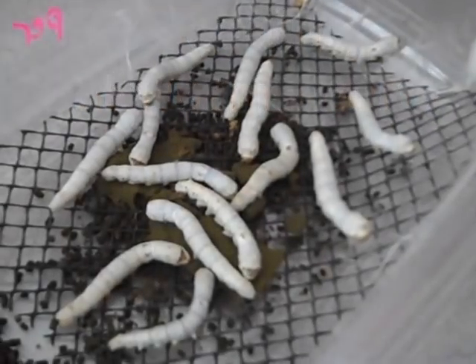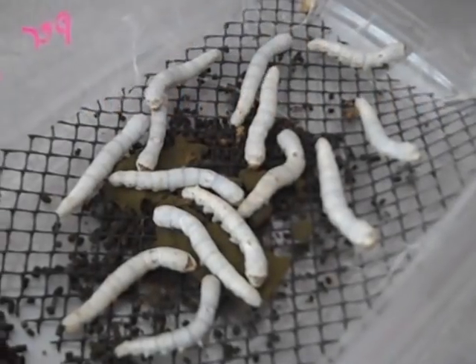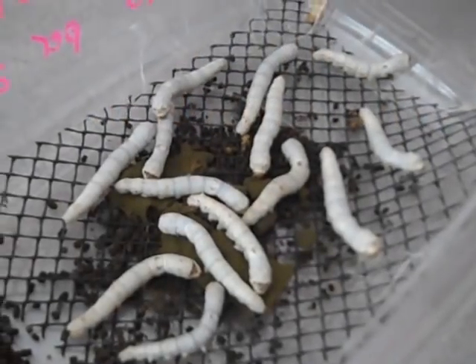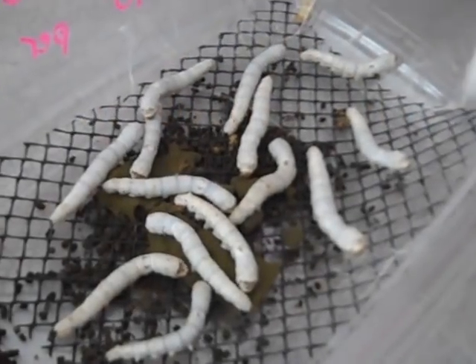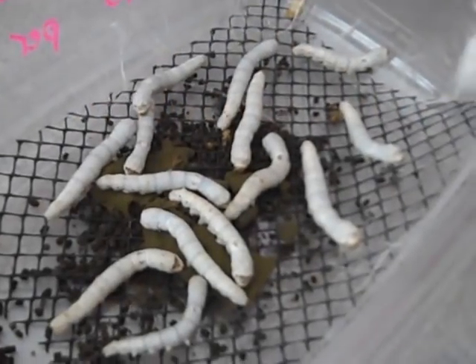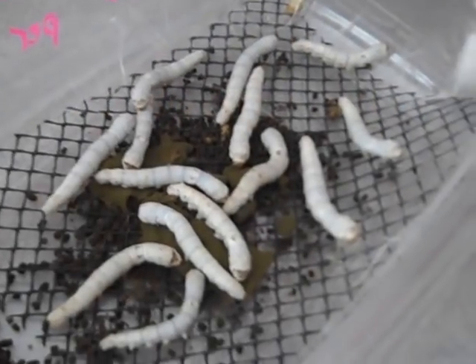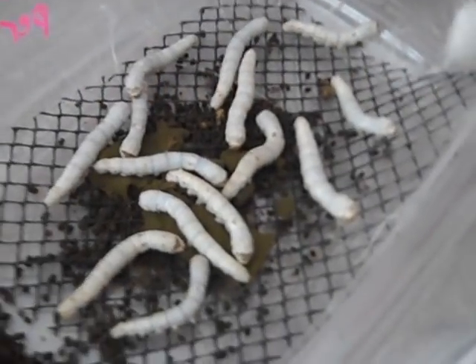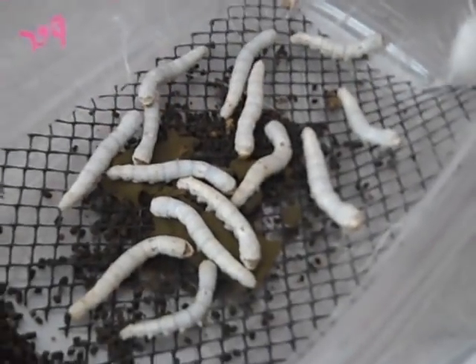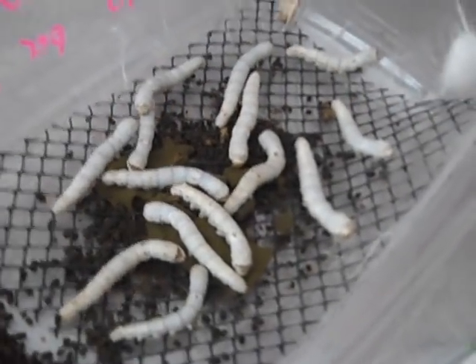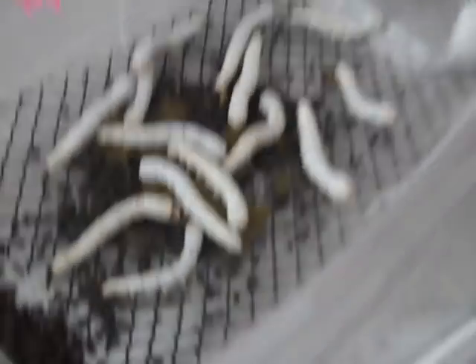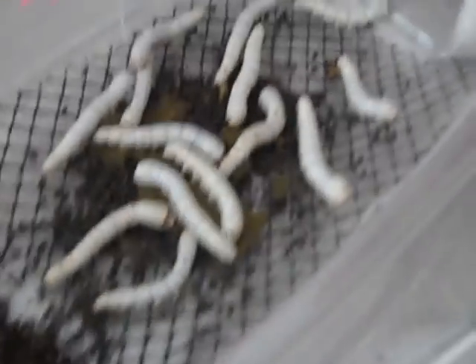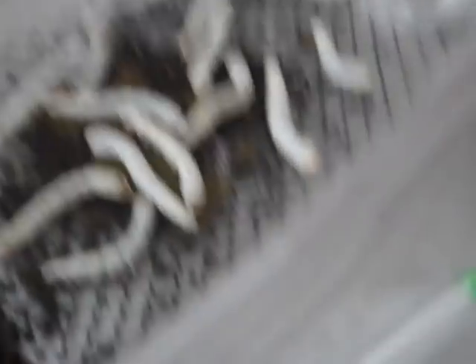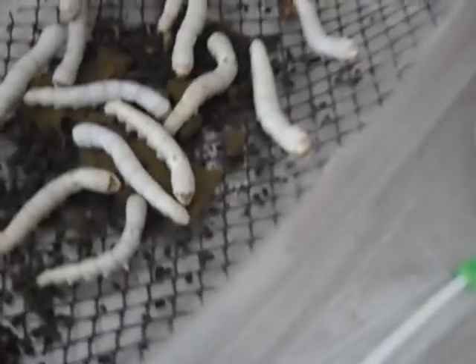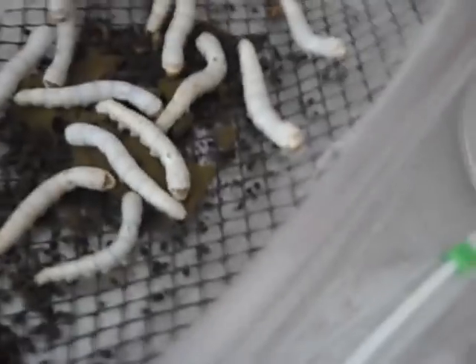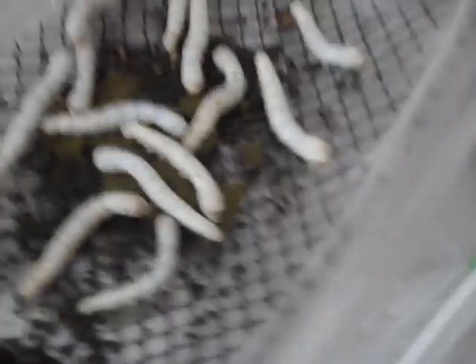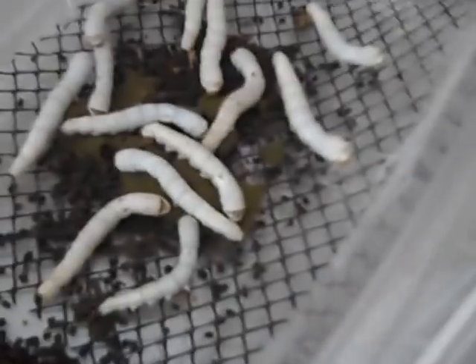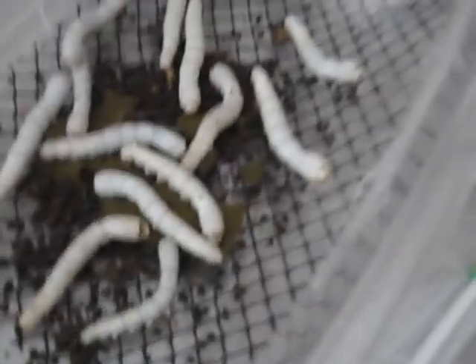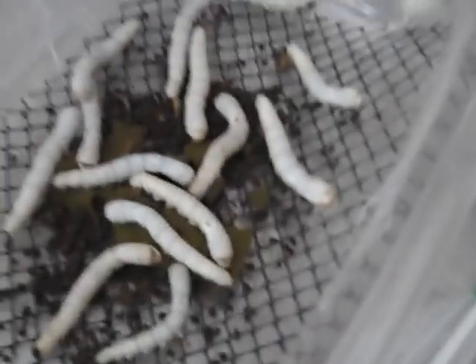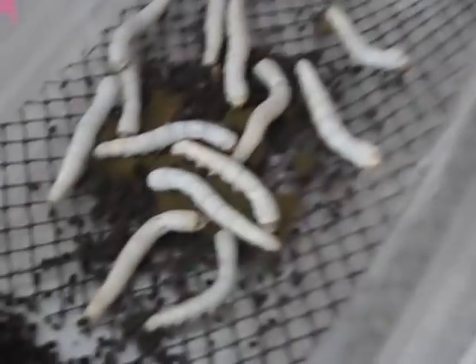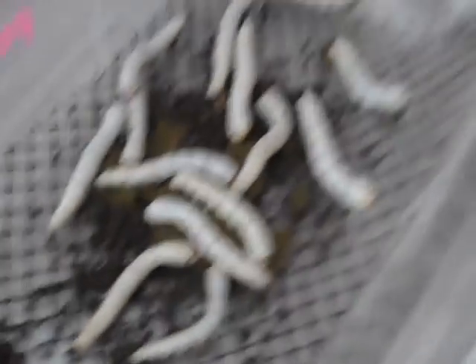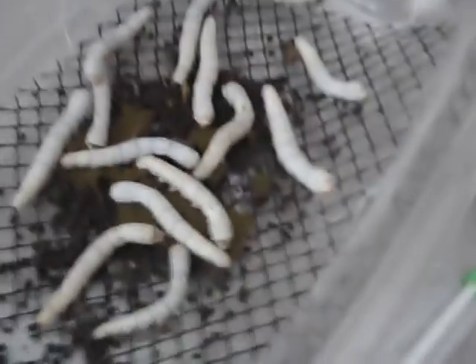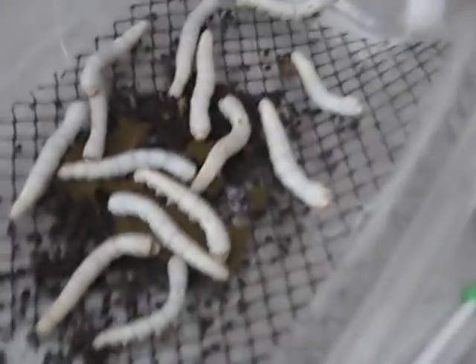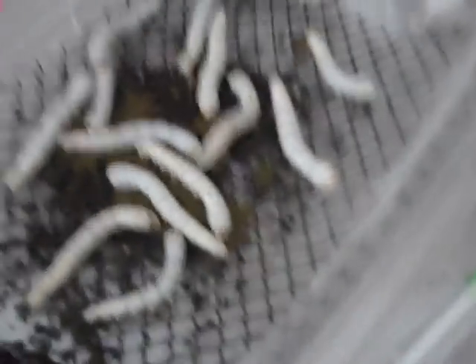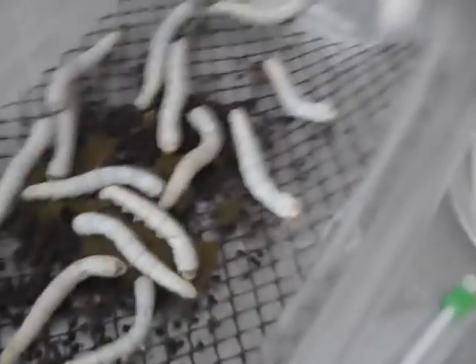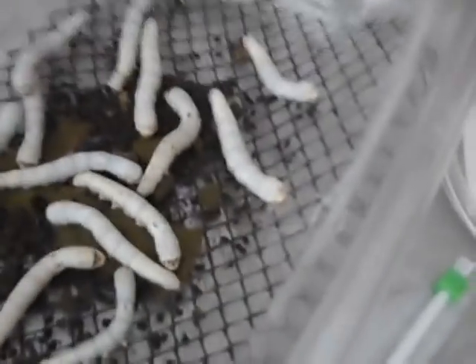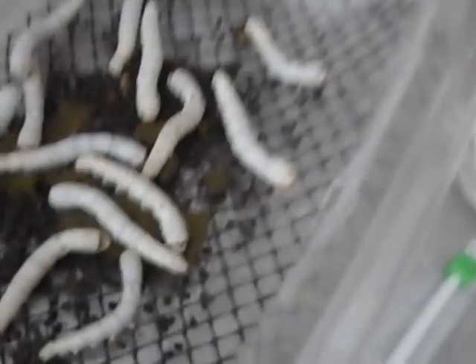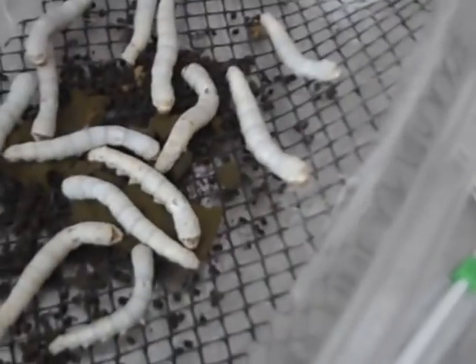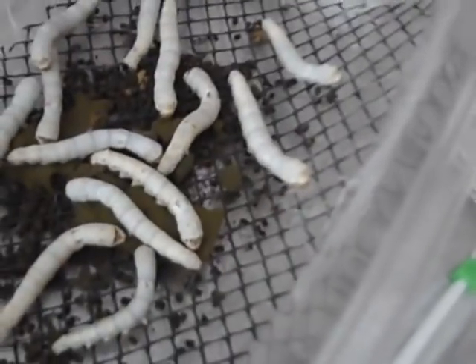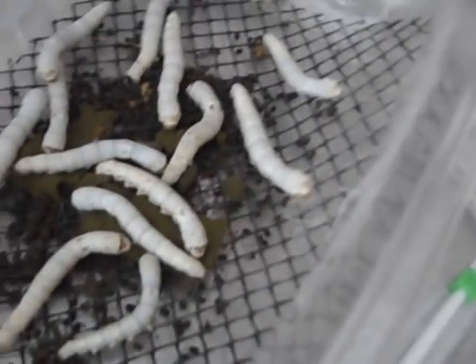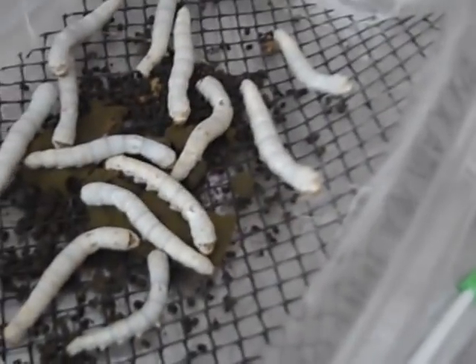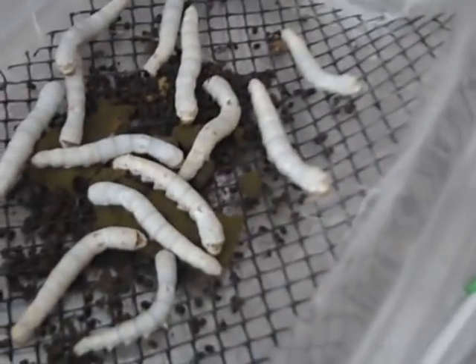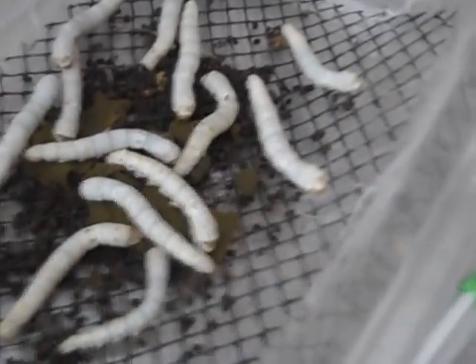This can be Silkworm Breeding Part 1. I kind of did it backwards, but I can go from here.